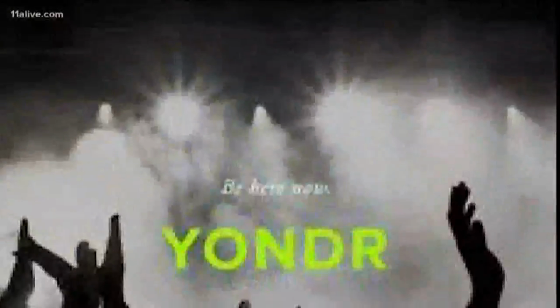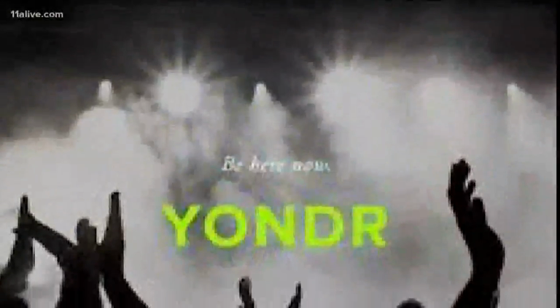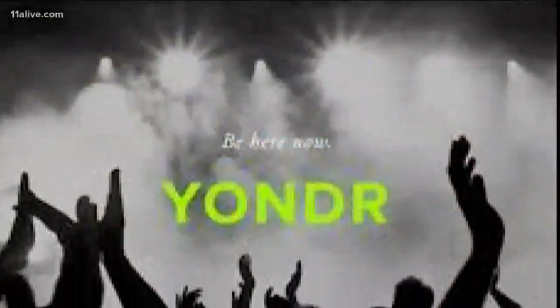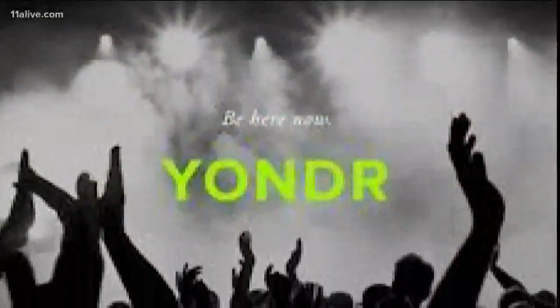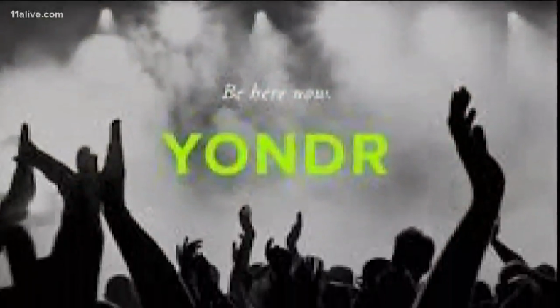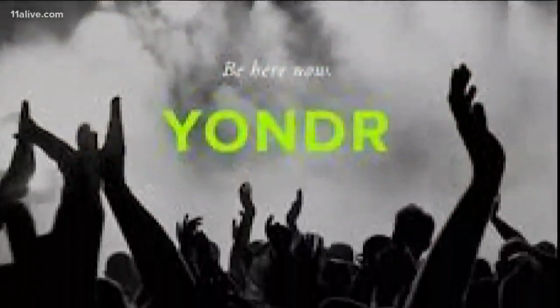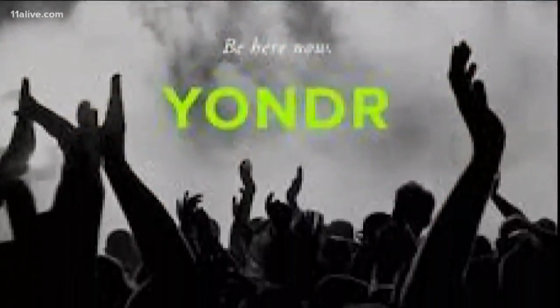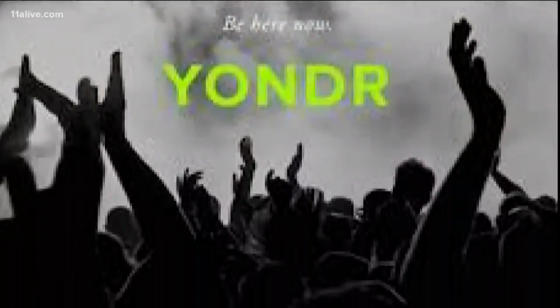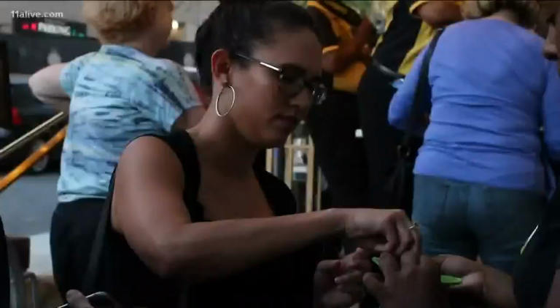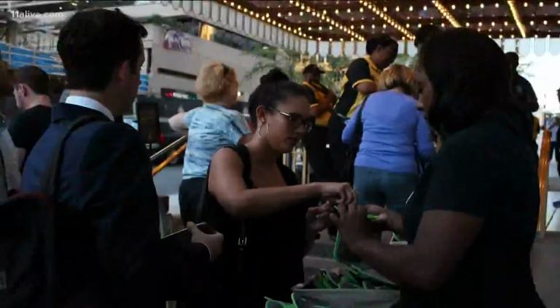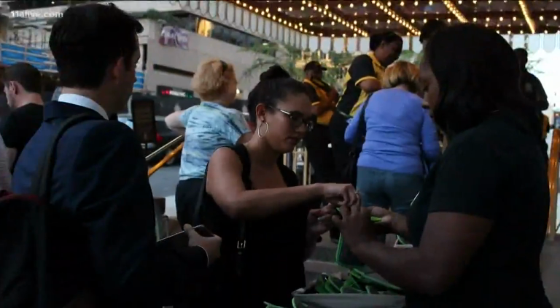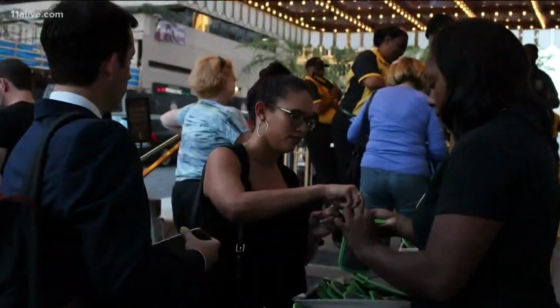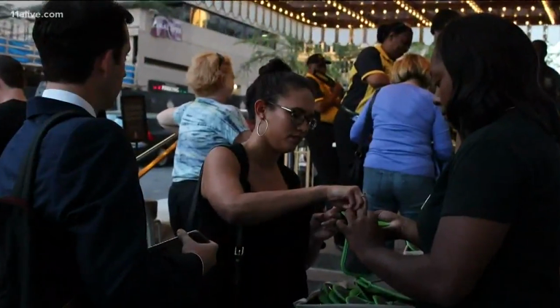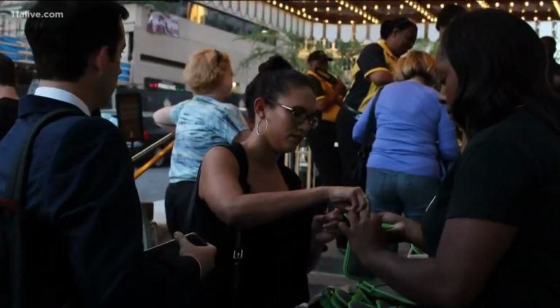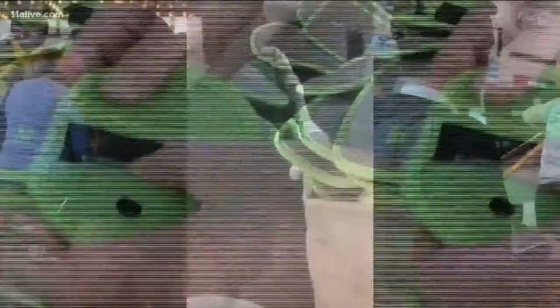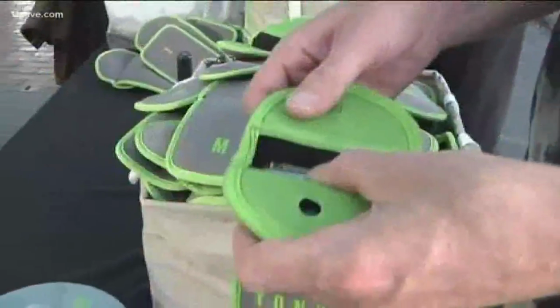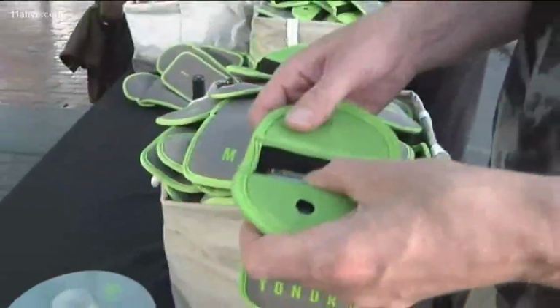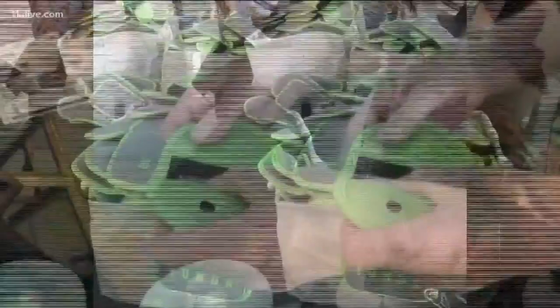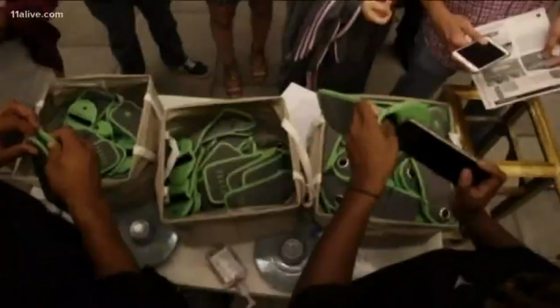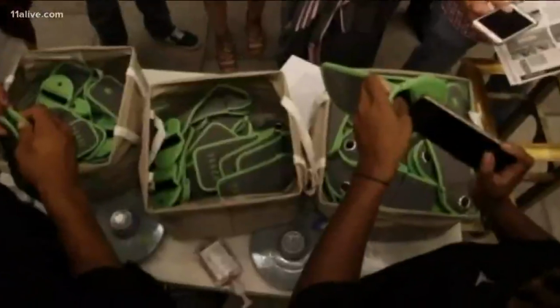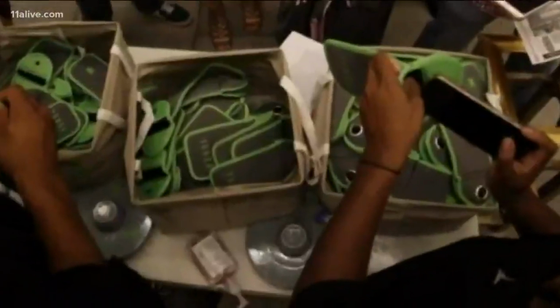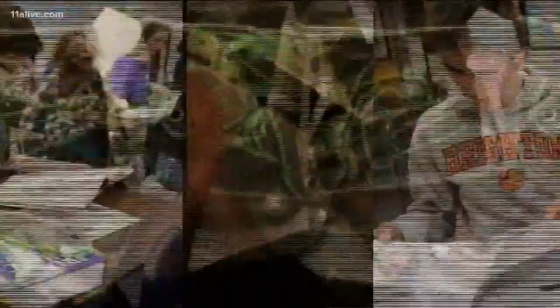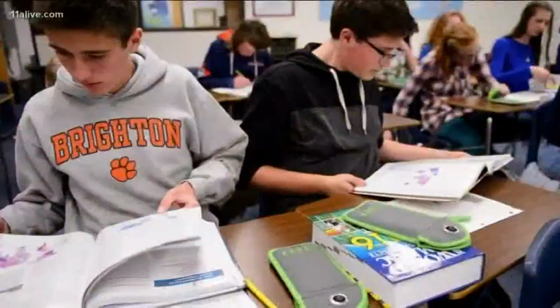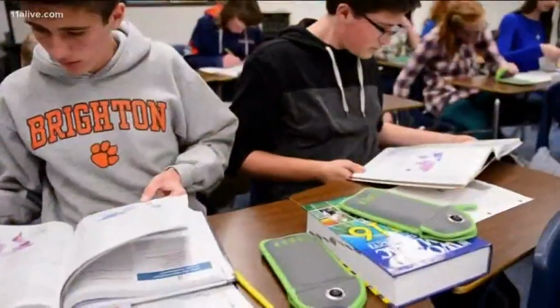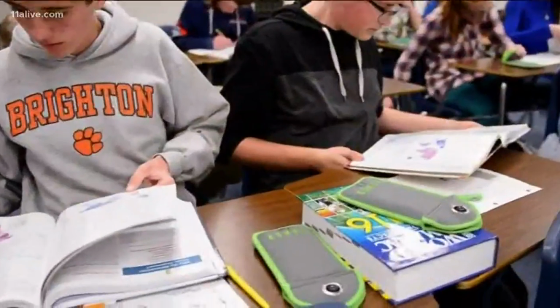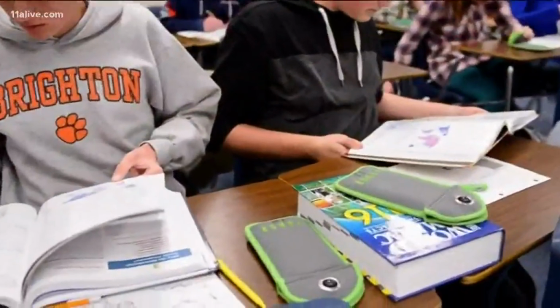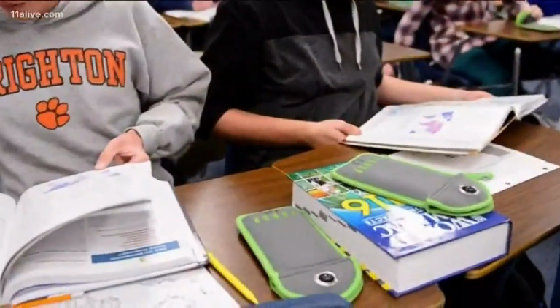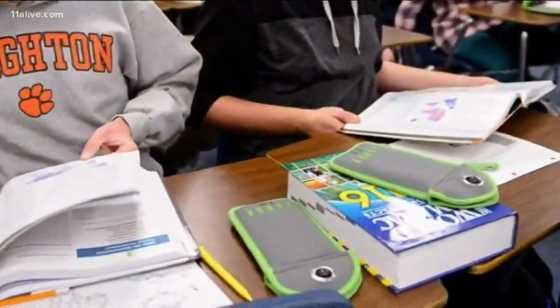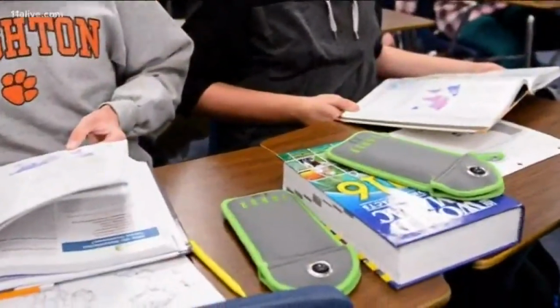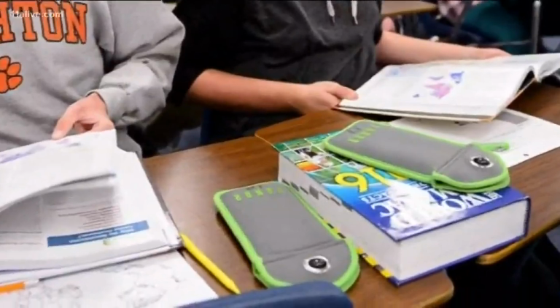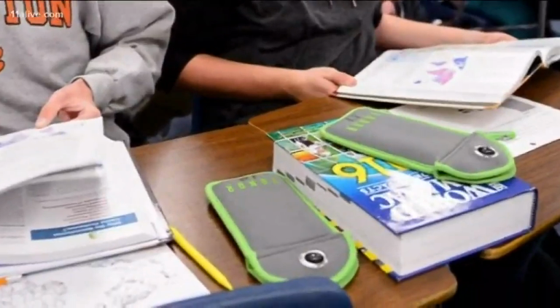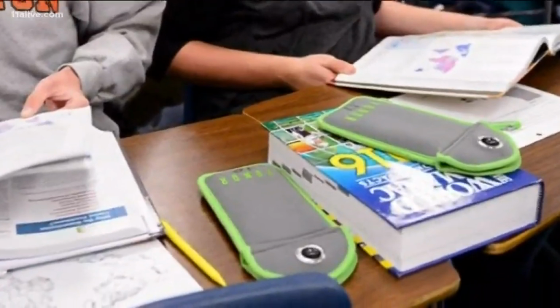Yonder started four years ago to create phone-free spaces at concerts, comedy shows, and now hundreds of schools across the country.